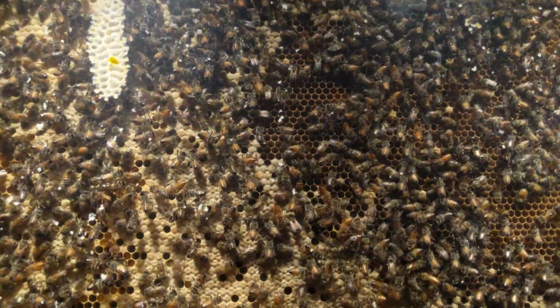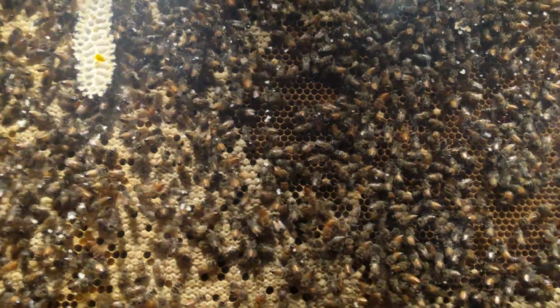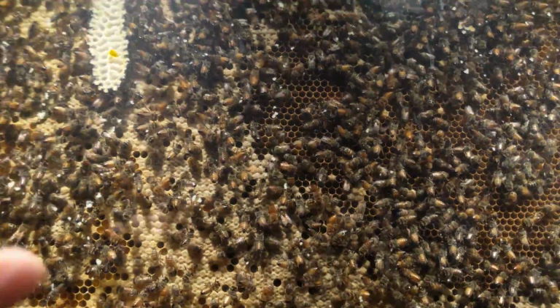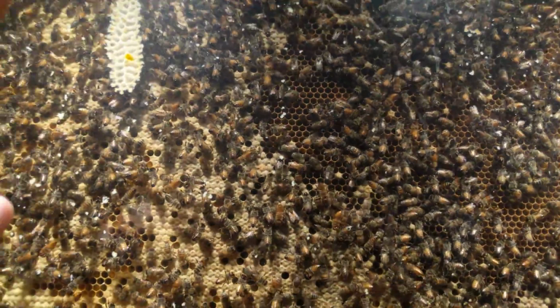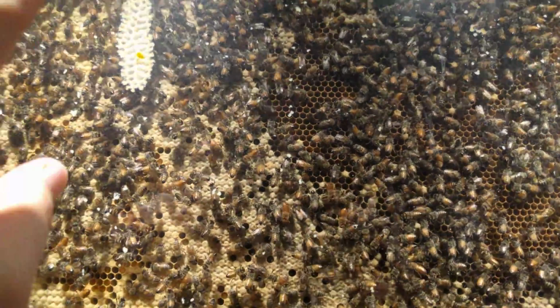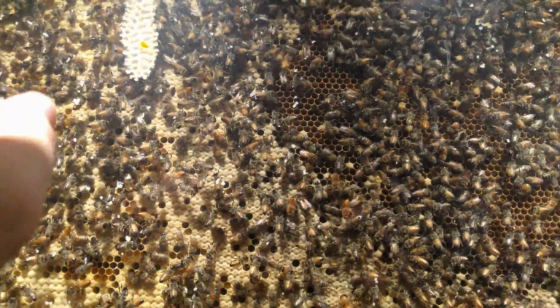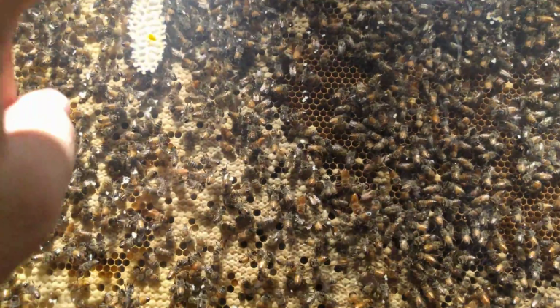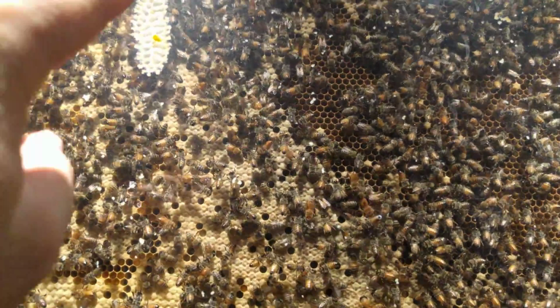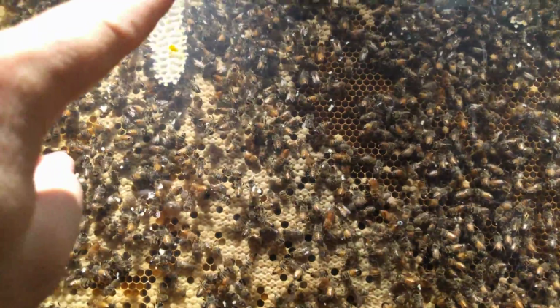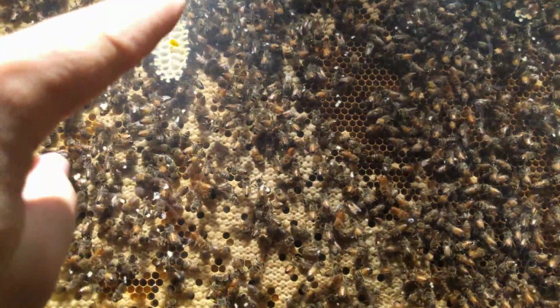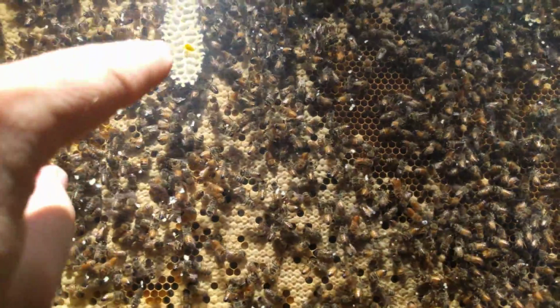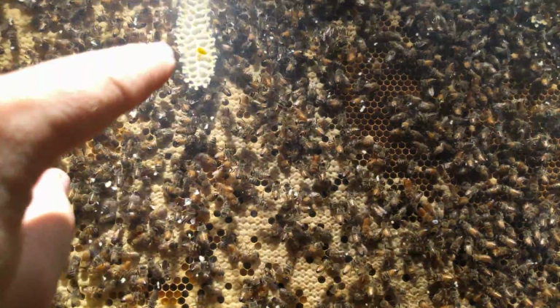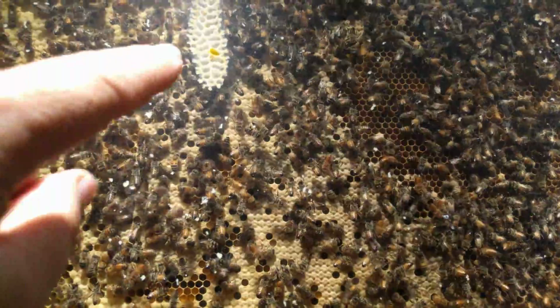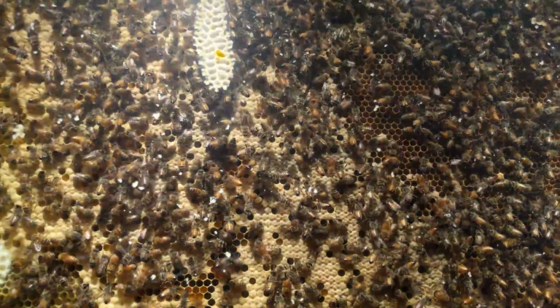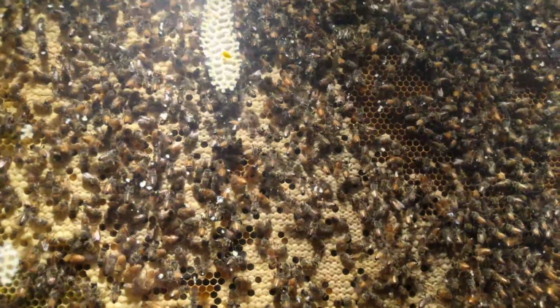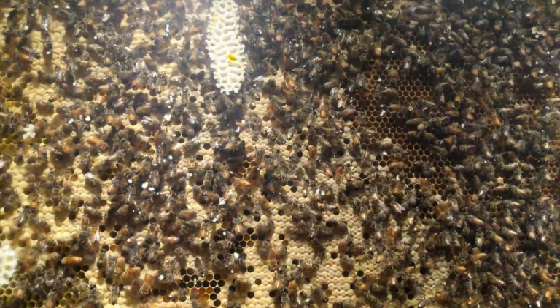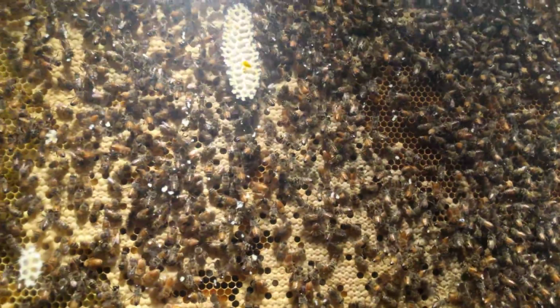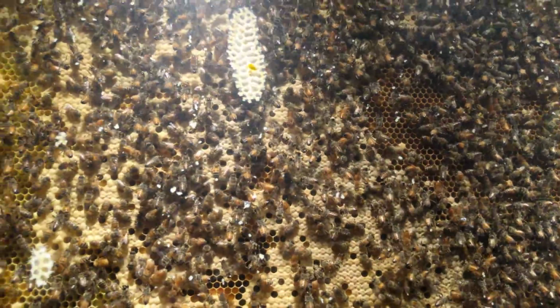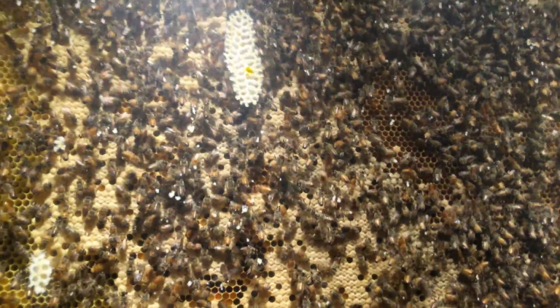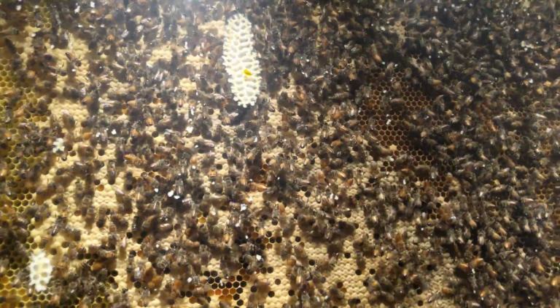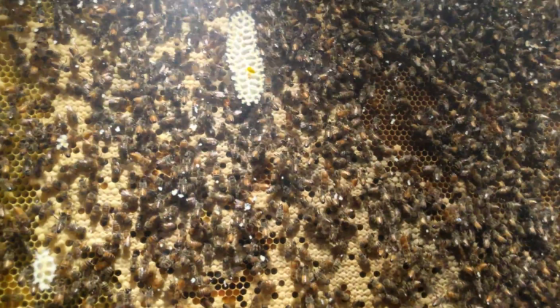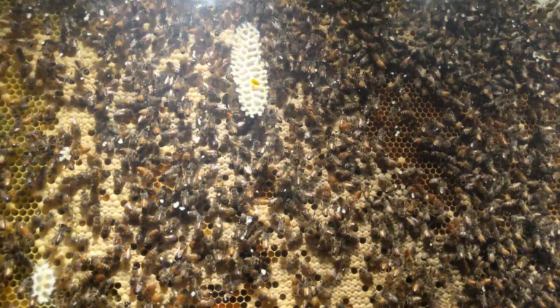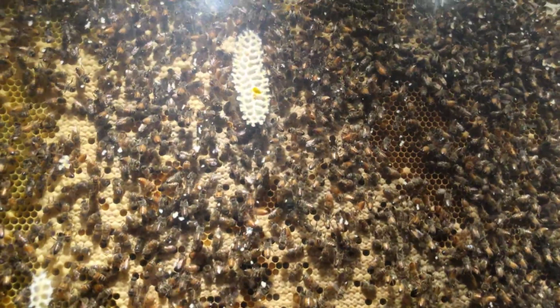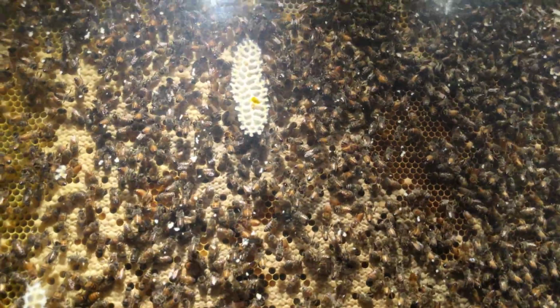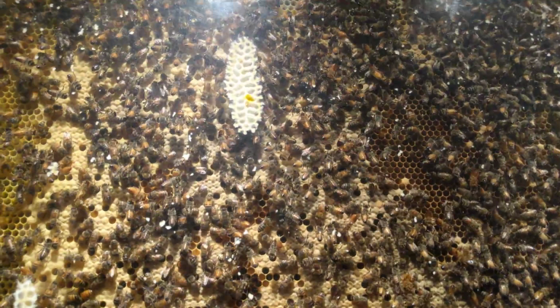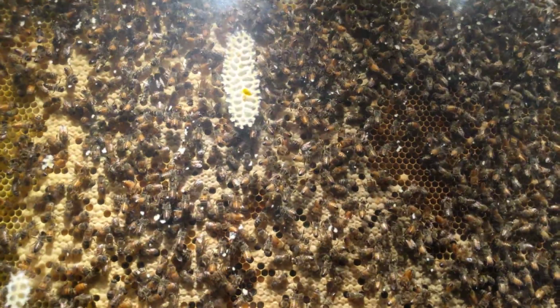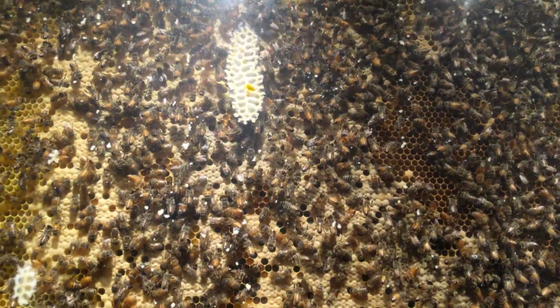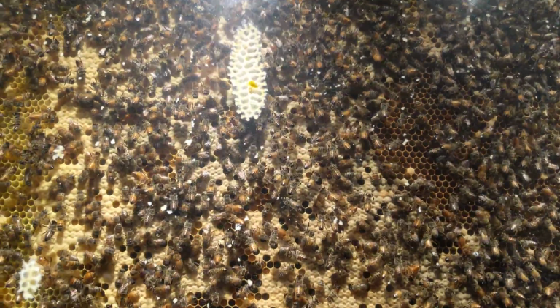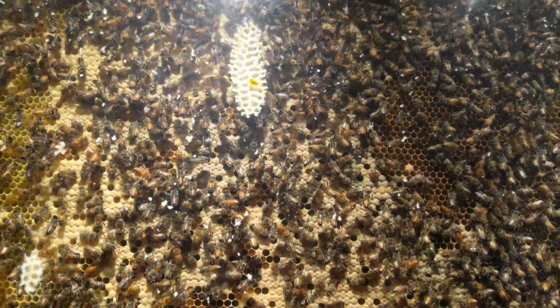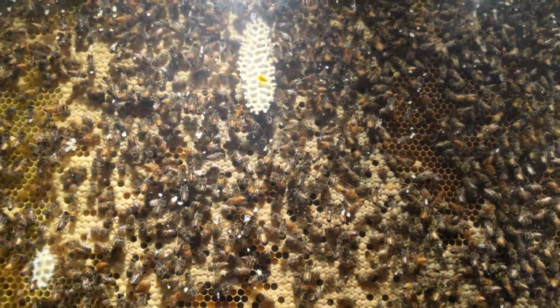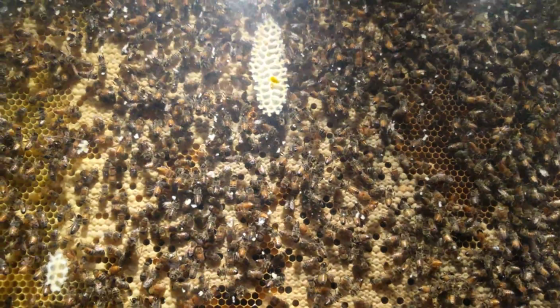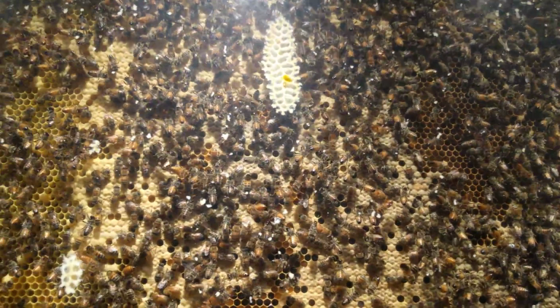That yellow you see in that burr comb — that's pollen. It's starting to be populated inside of it.